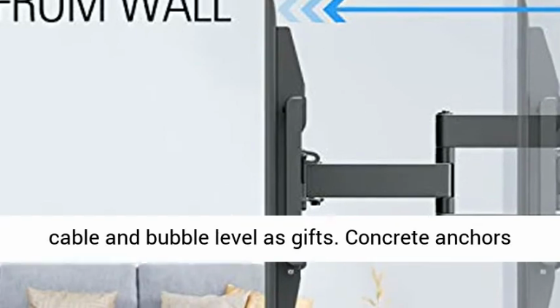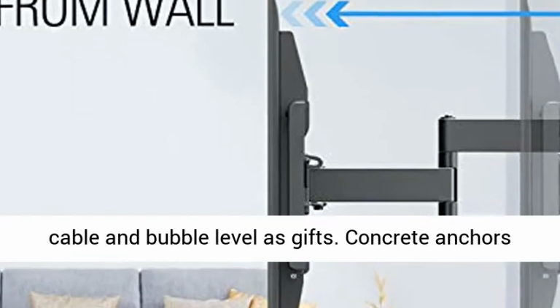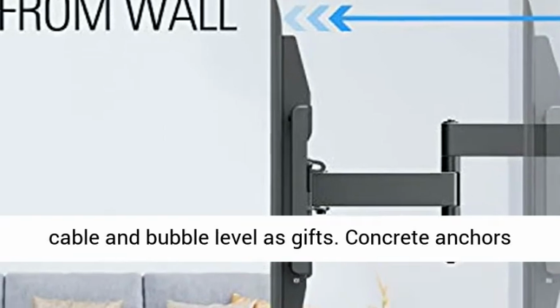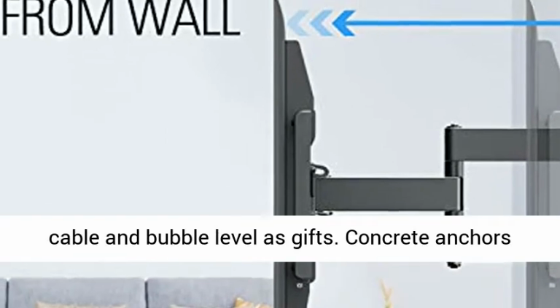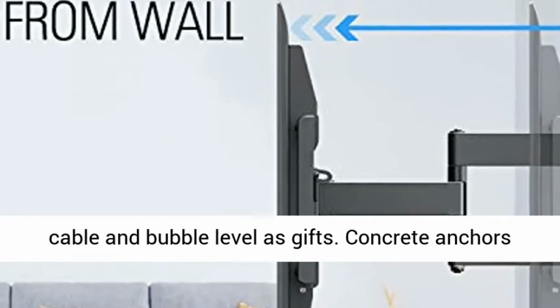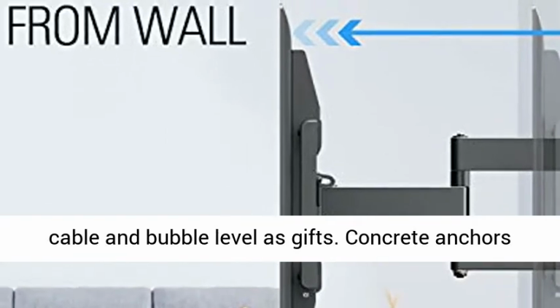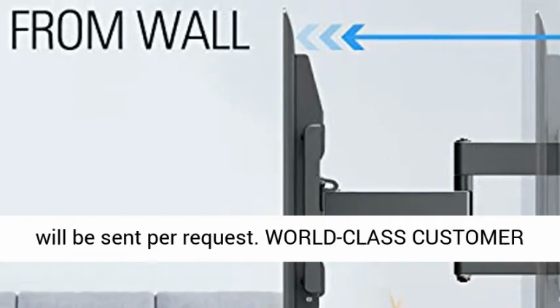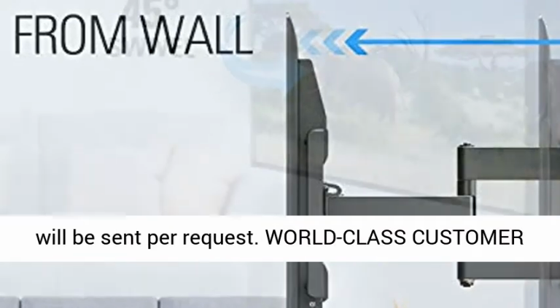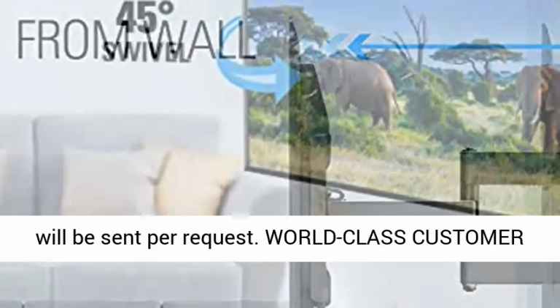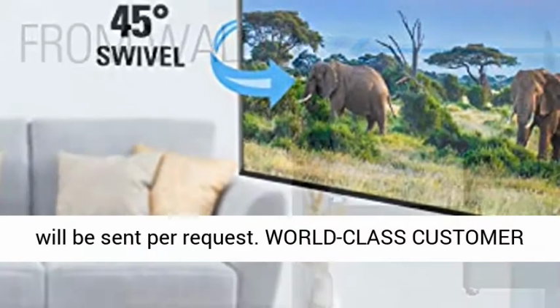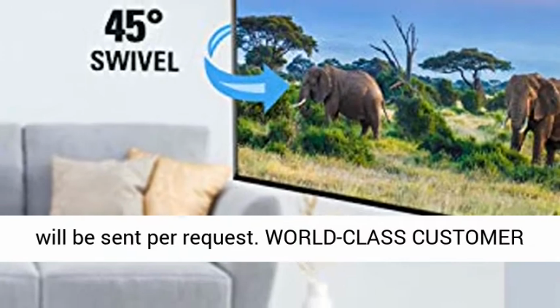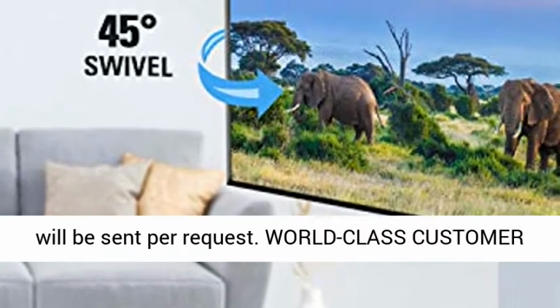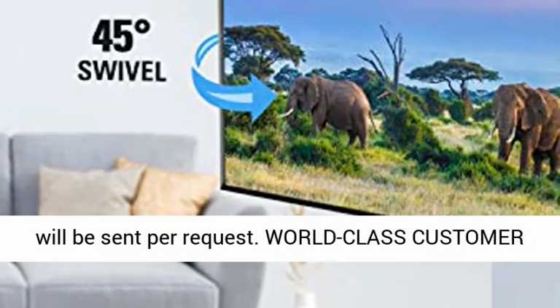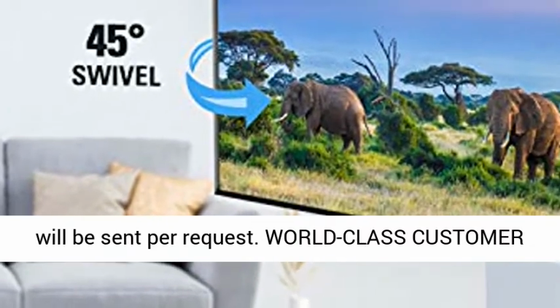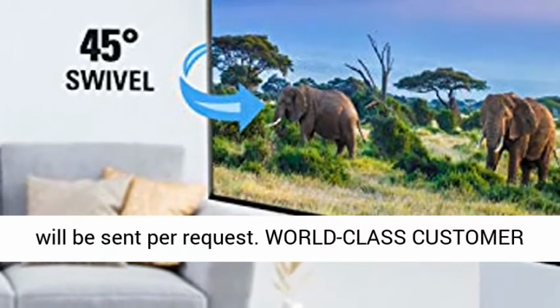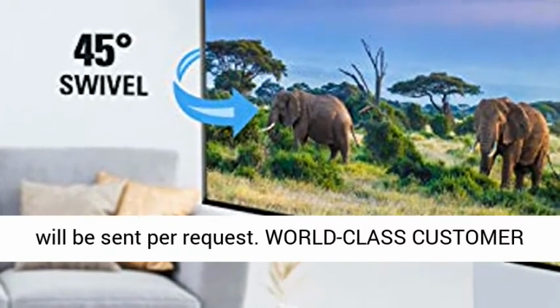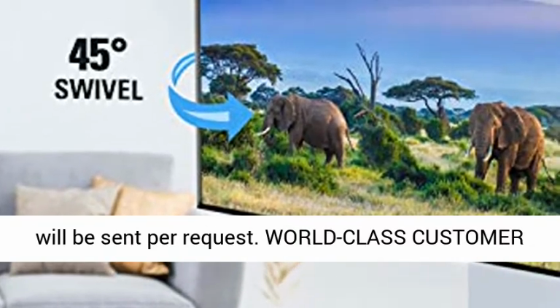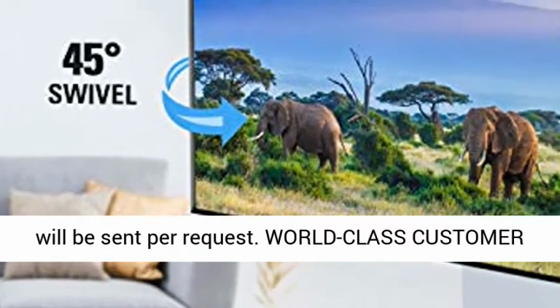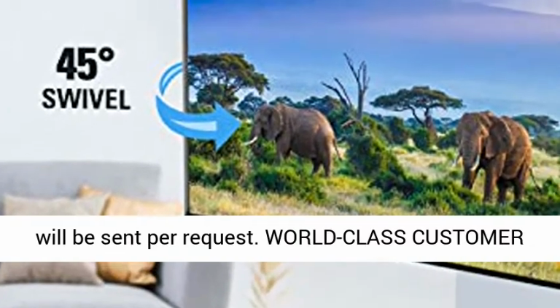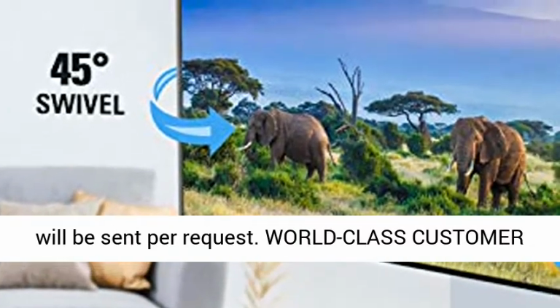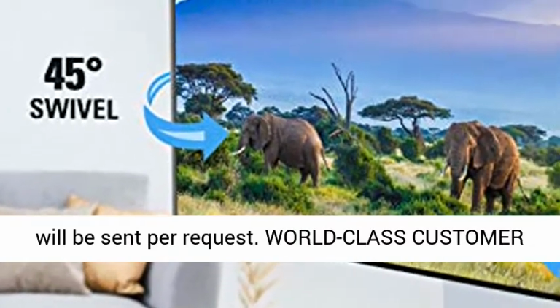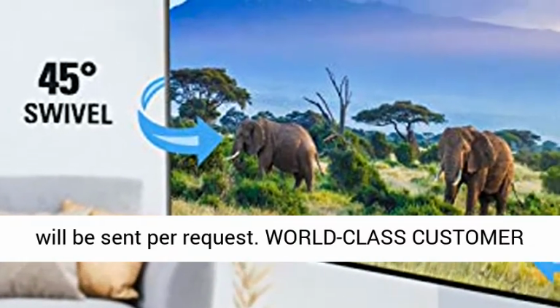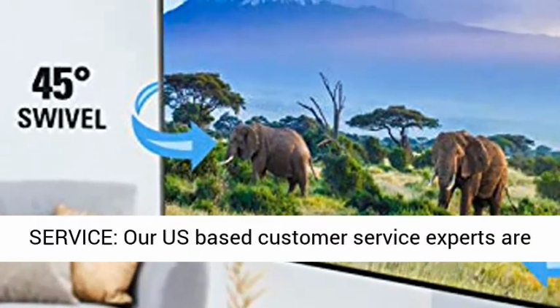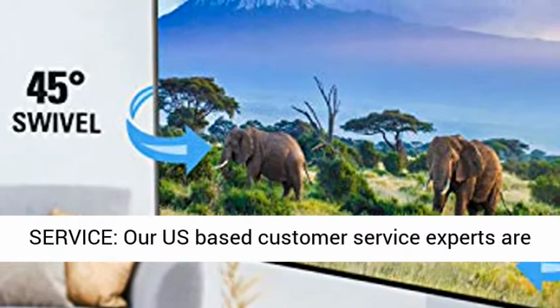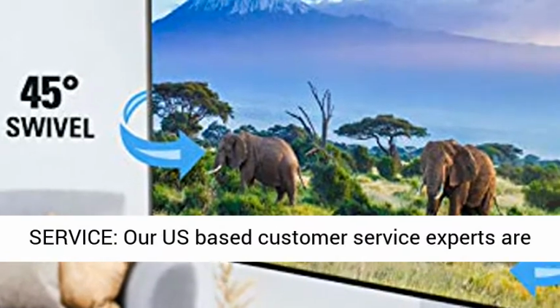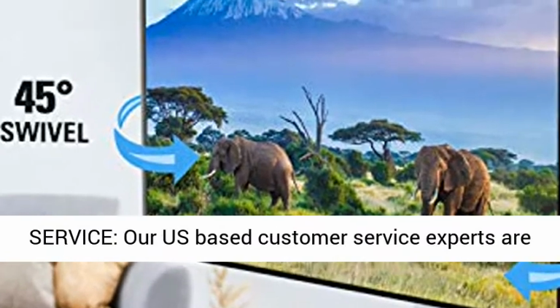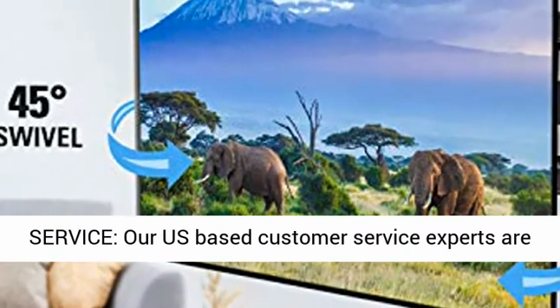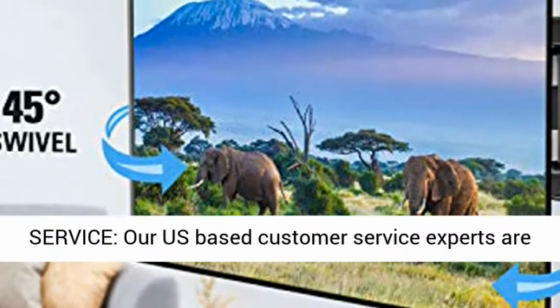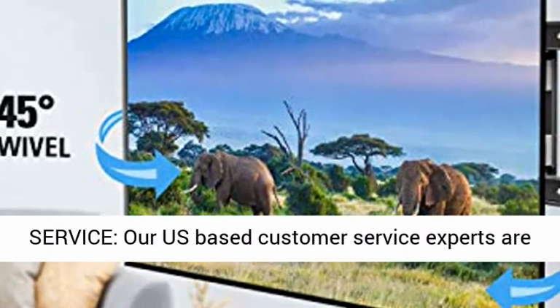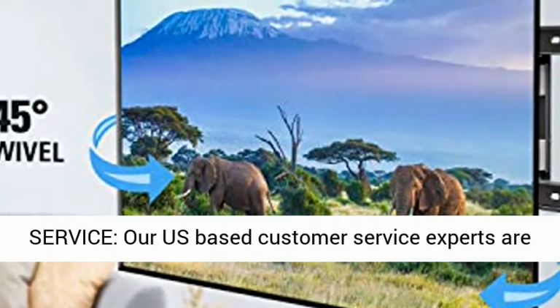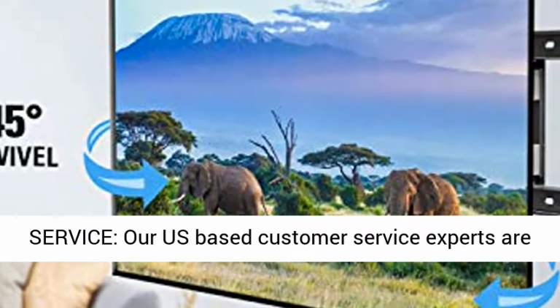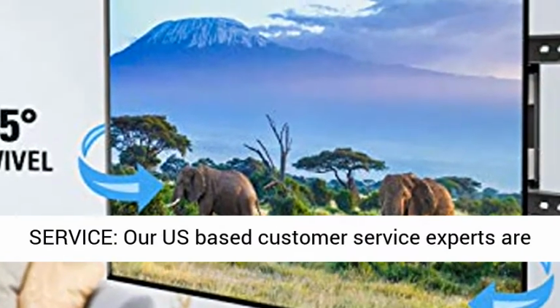Comes with cable ties, a 6-foot HDMI cable, and a bubble level as gifts. Concrete anchors will be sent per request.